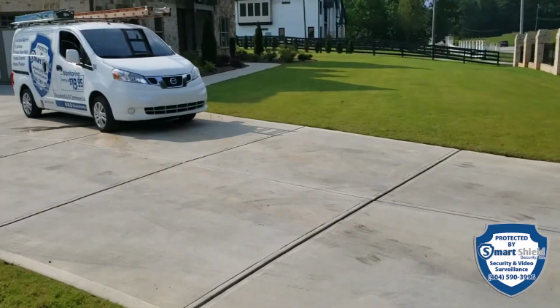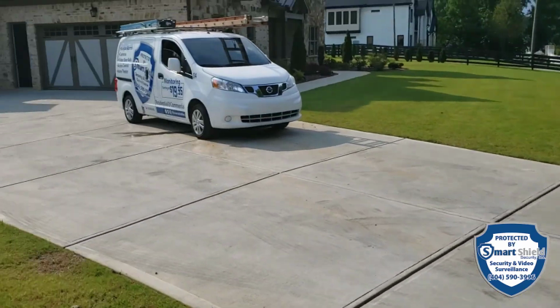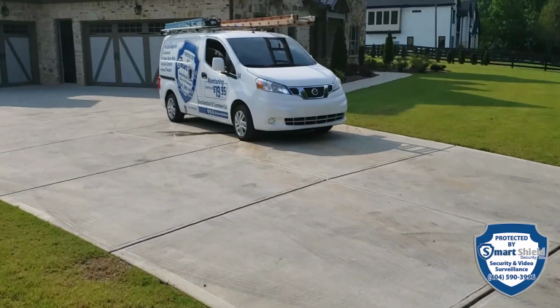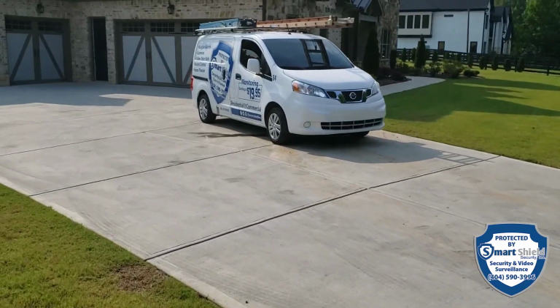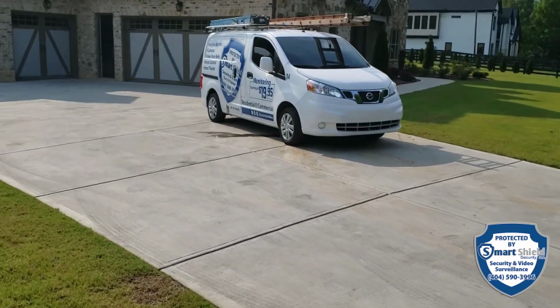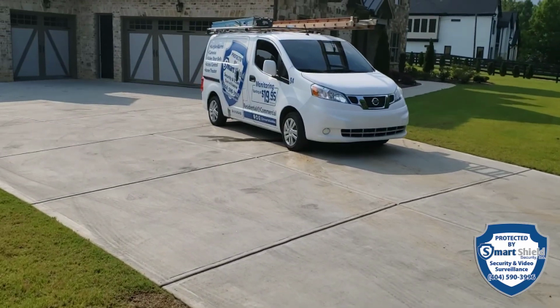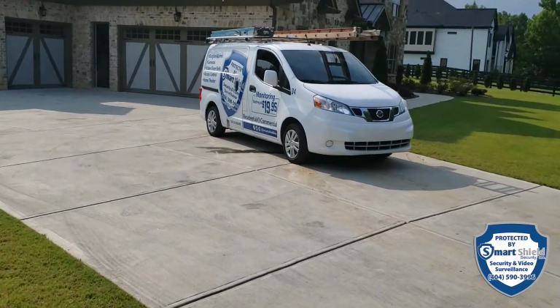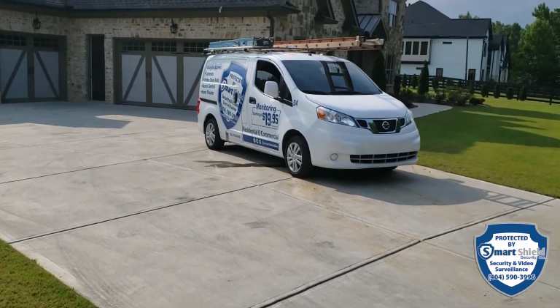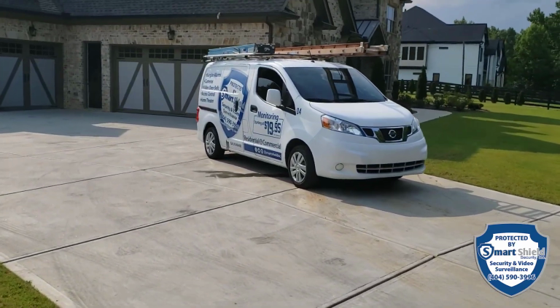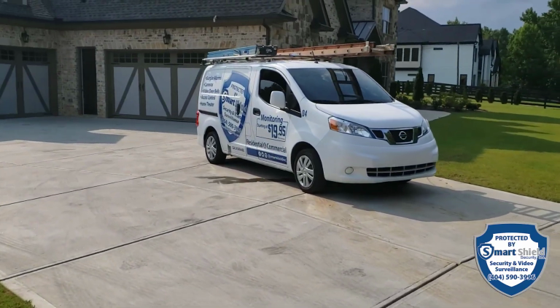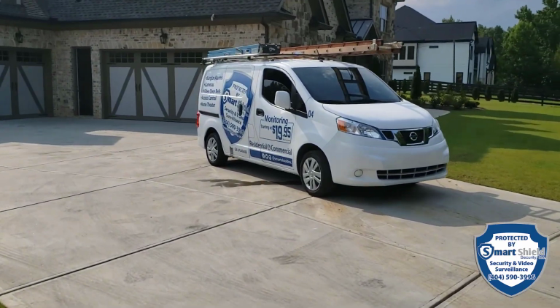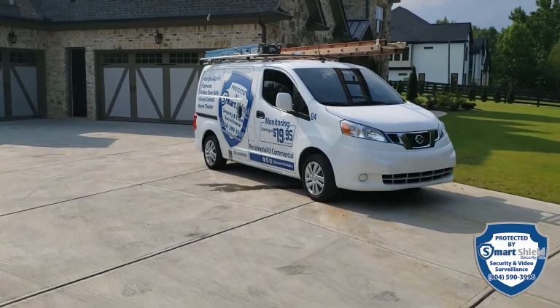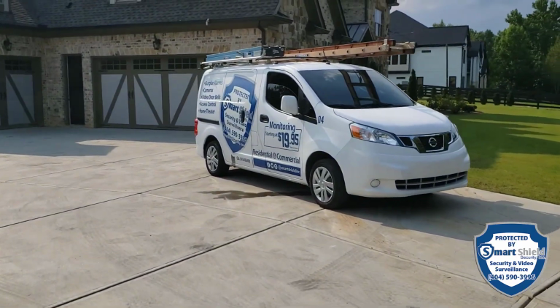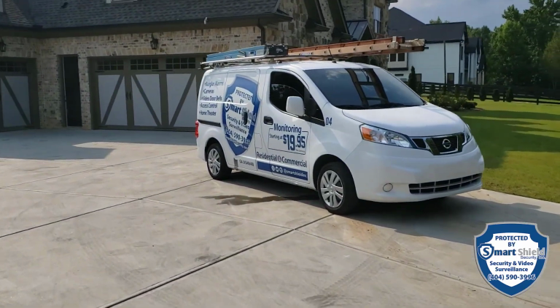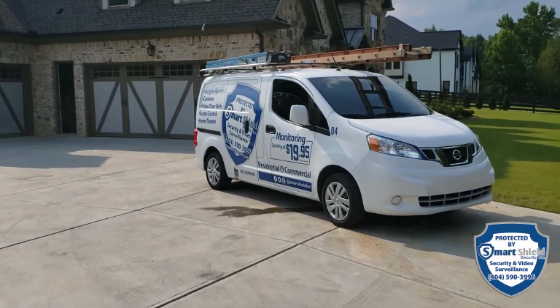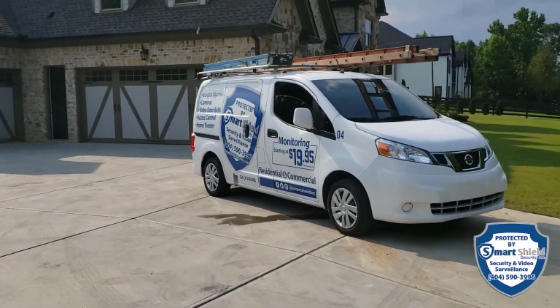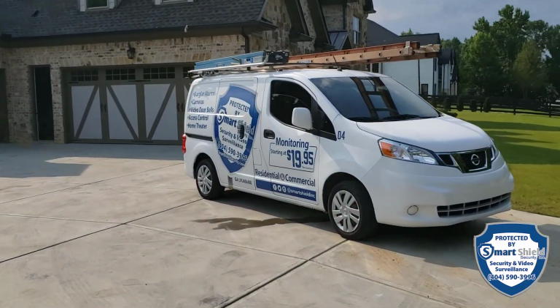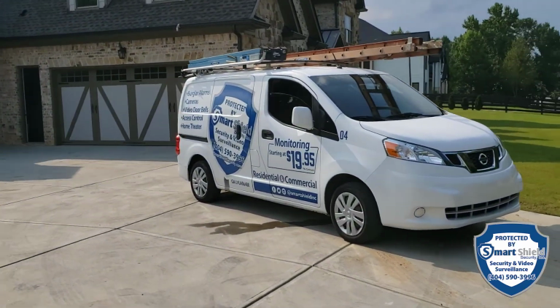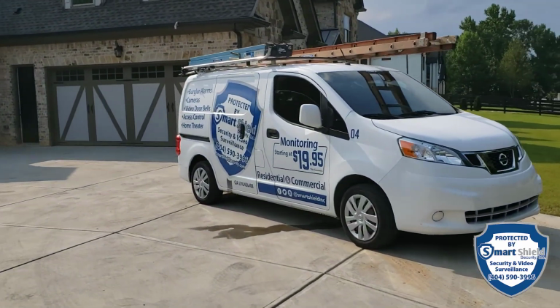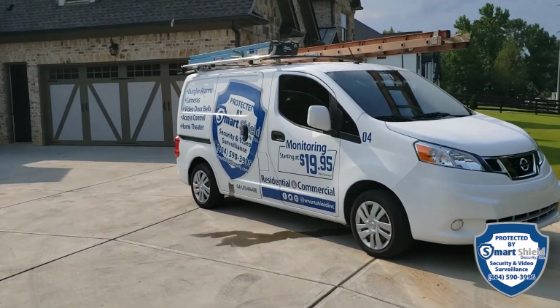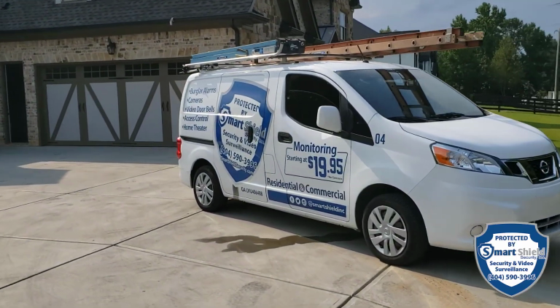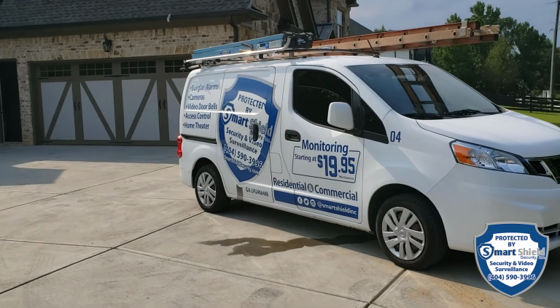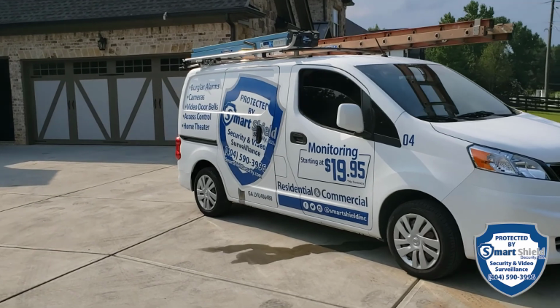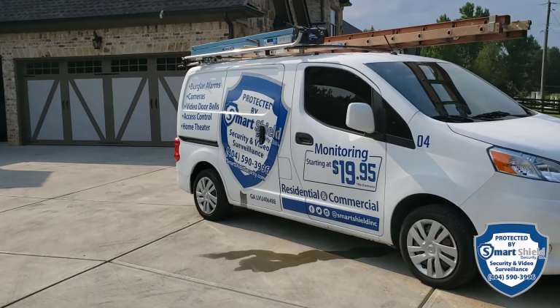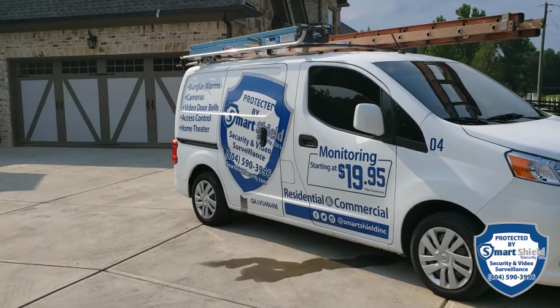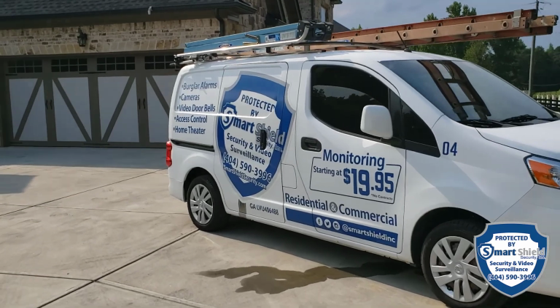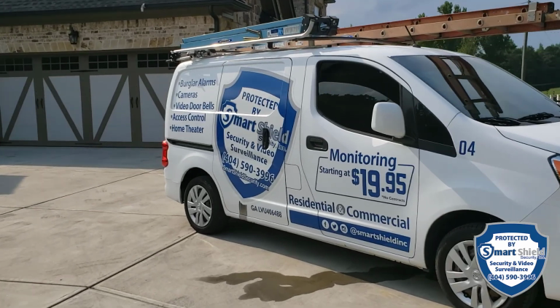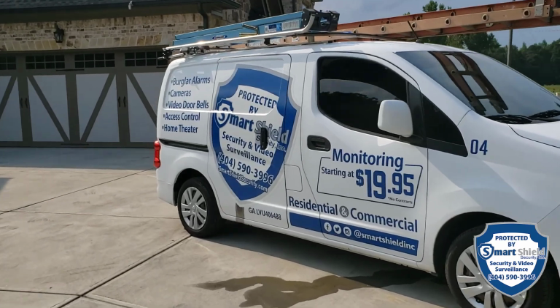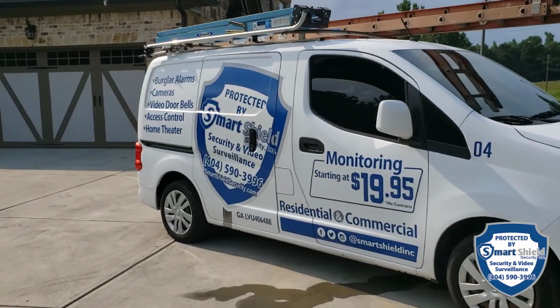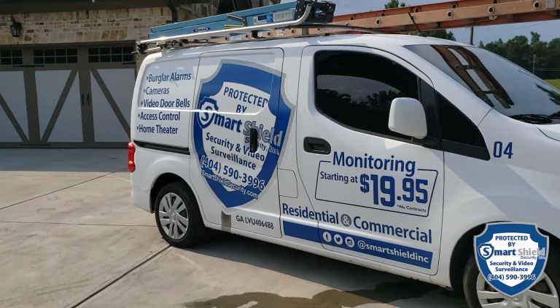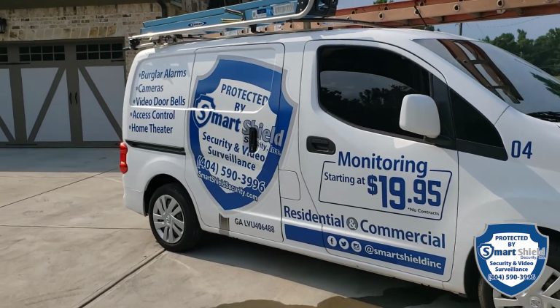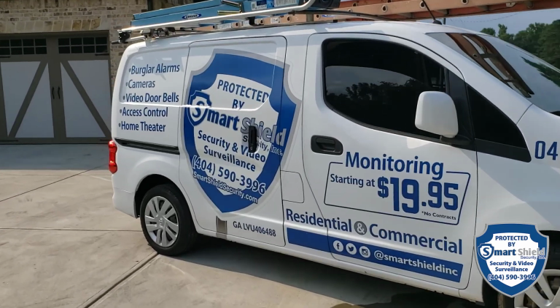Smart Shield Security — you guys need that done, give us a buzz. Let us know, we'd be happy to do it for you.